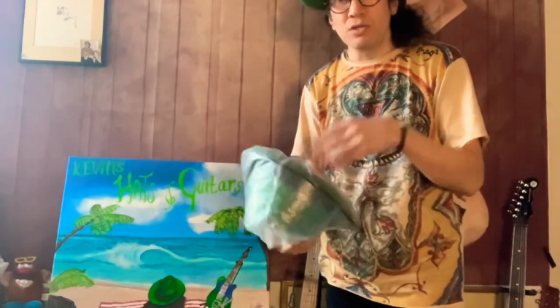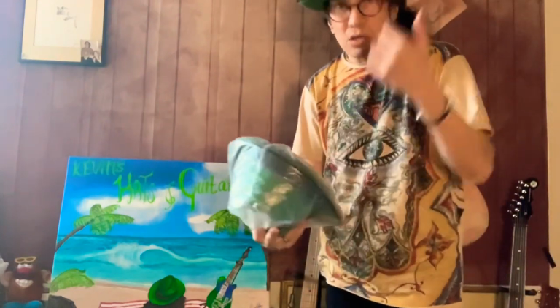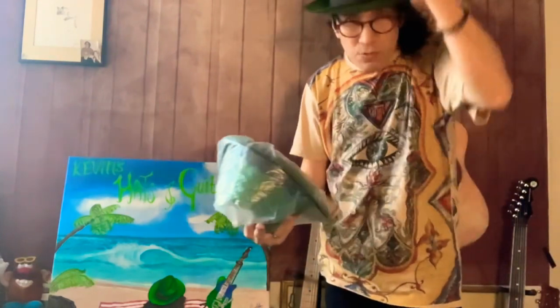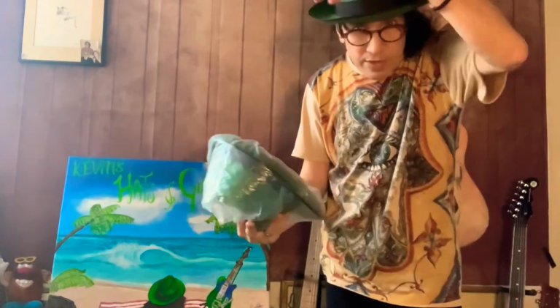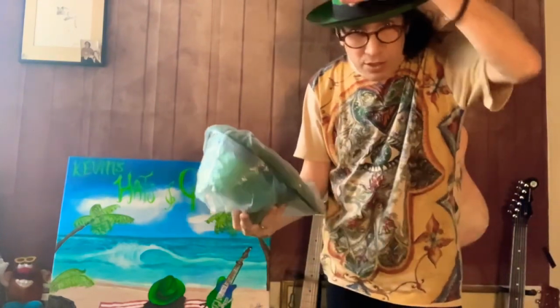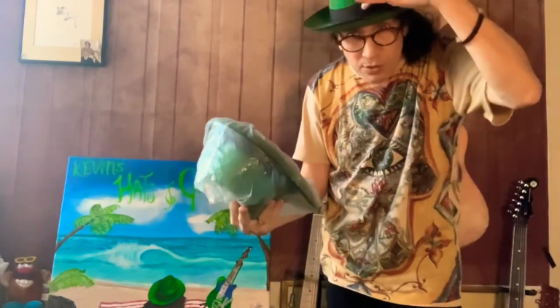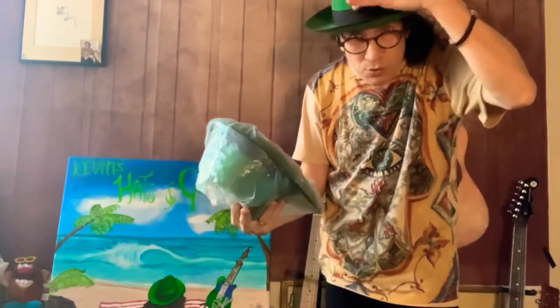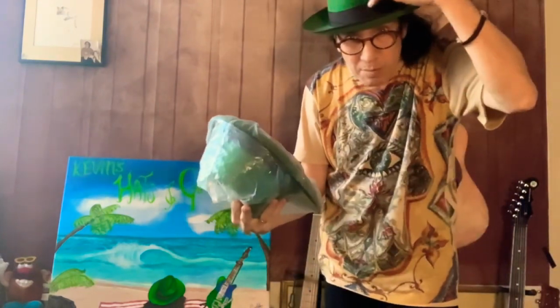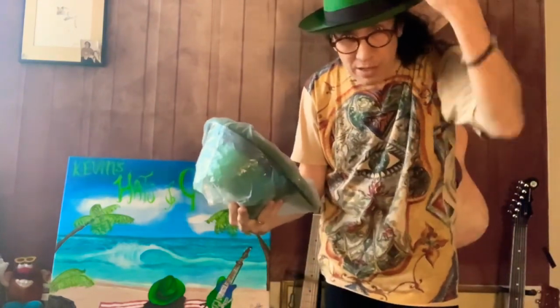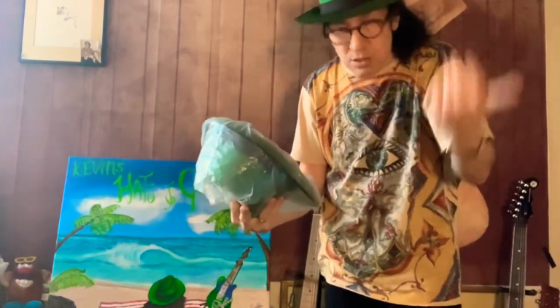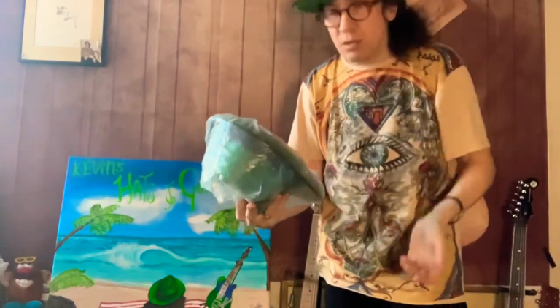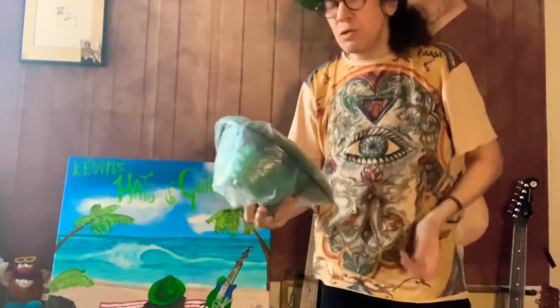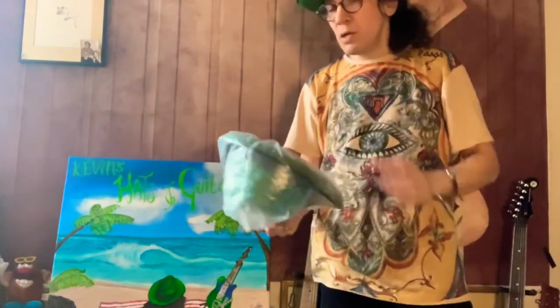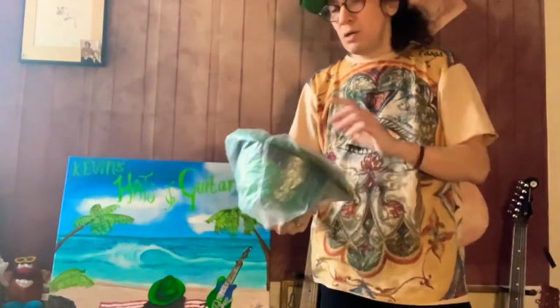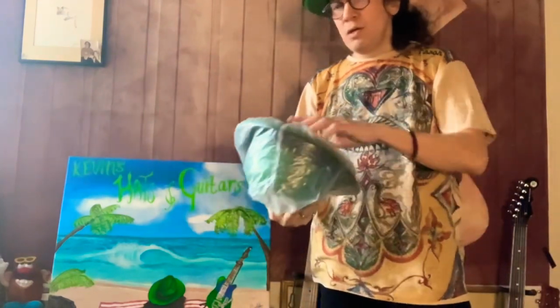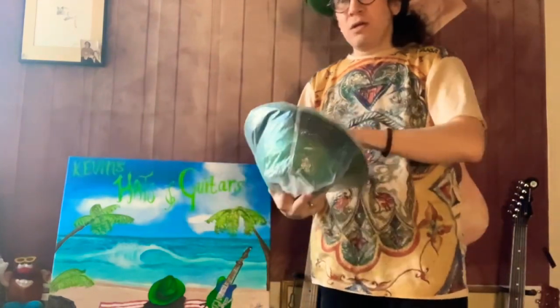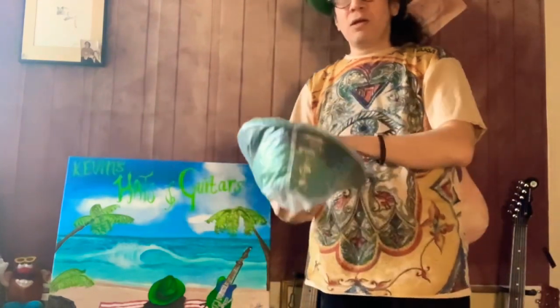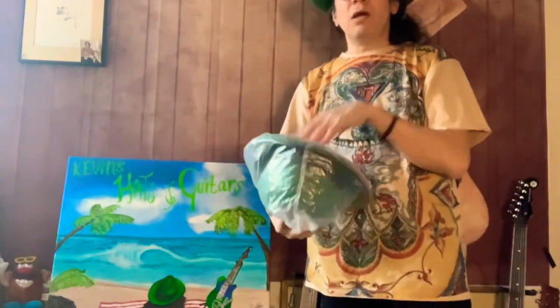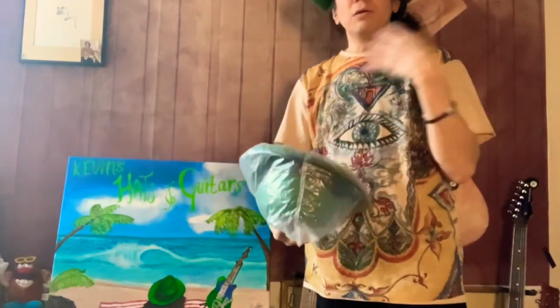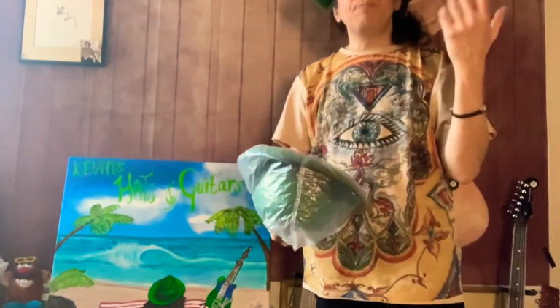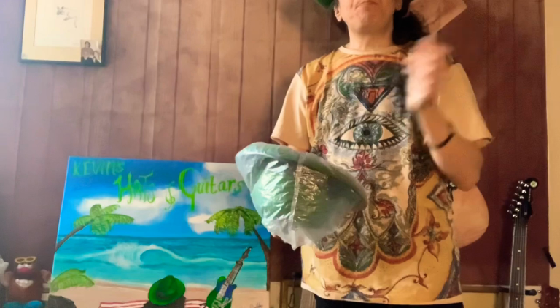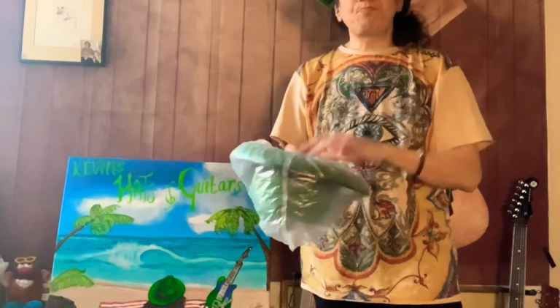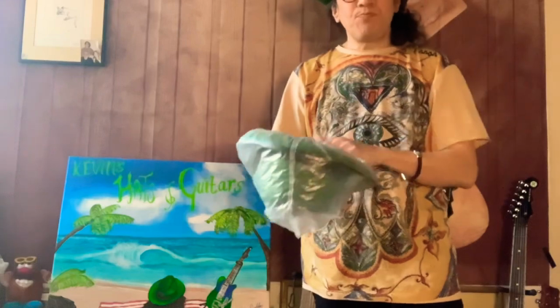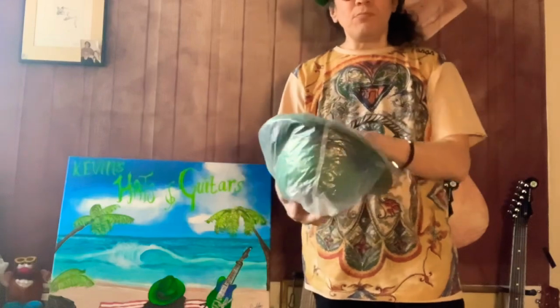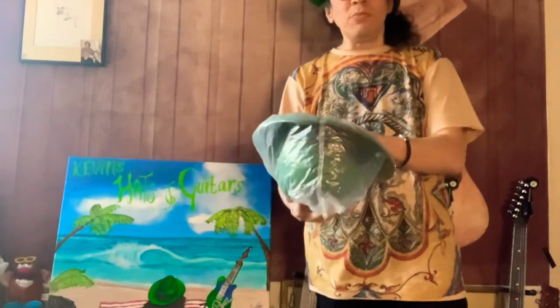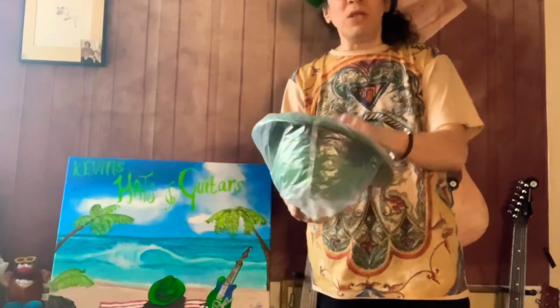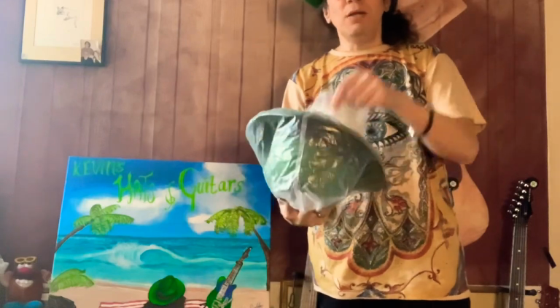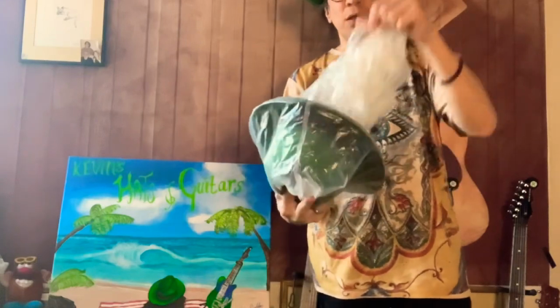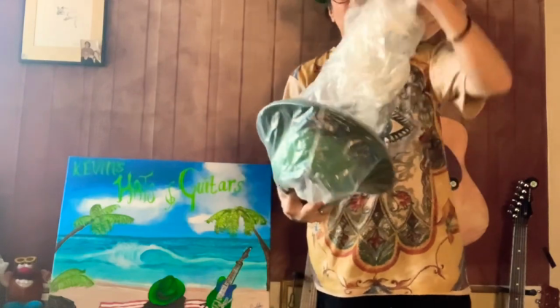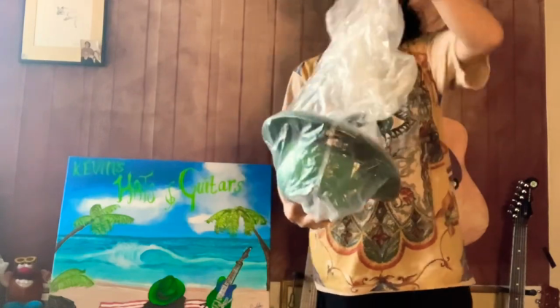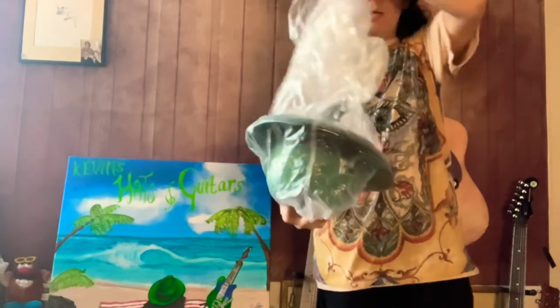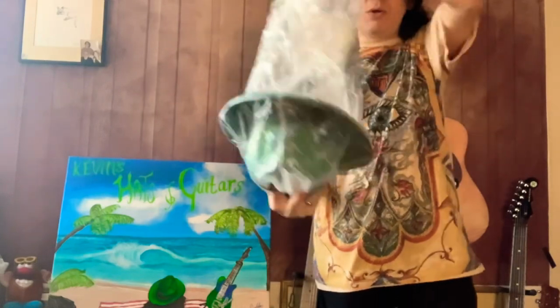One way to tell if your hat has faded is to peel back the band and look underneath. See if it's even — is there any difference? You can tell if it's faded or not, because it doesn't fade under the band.